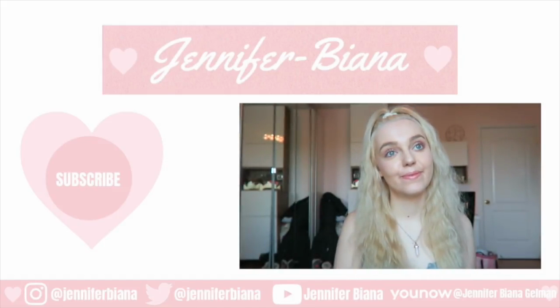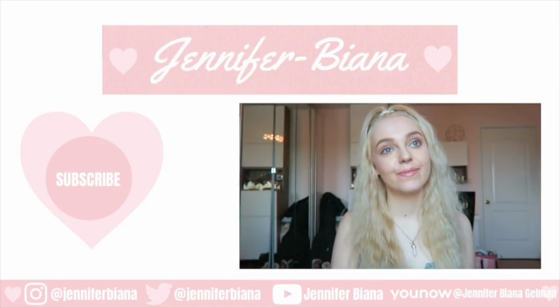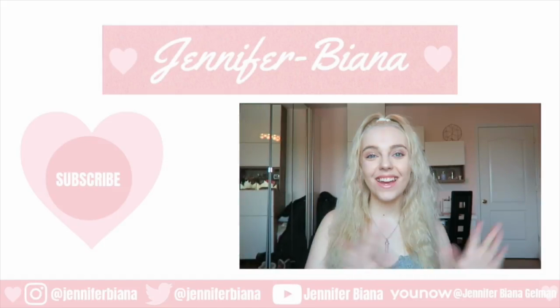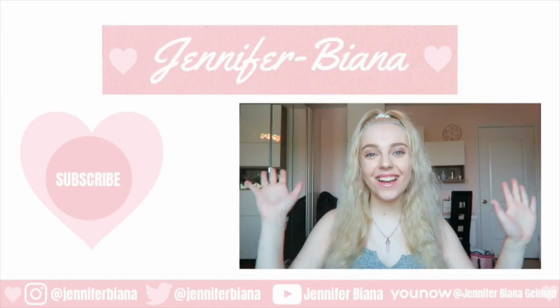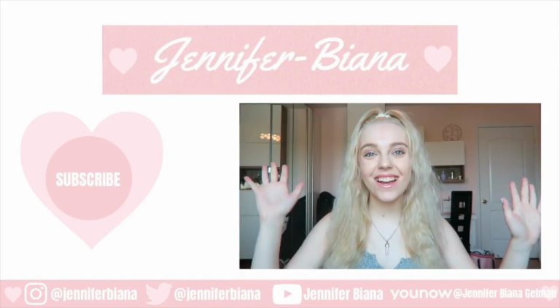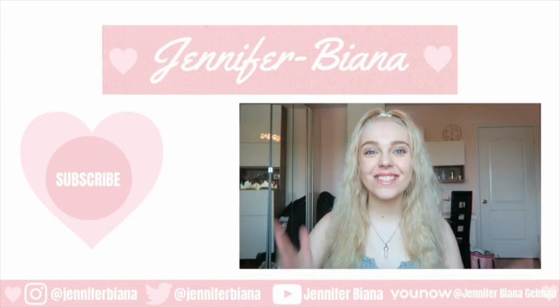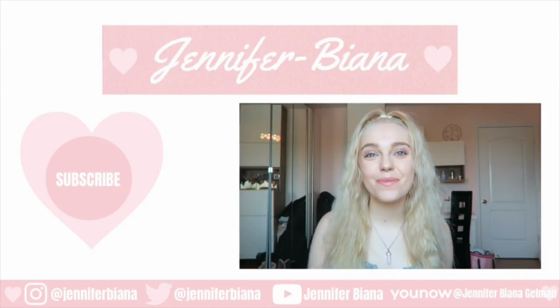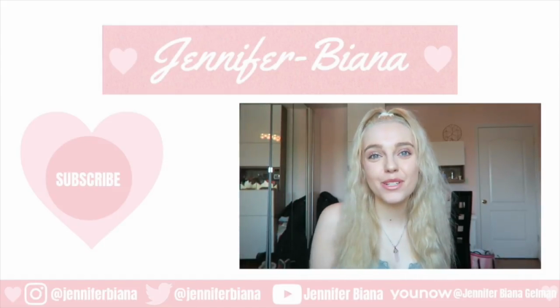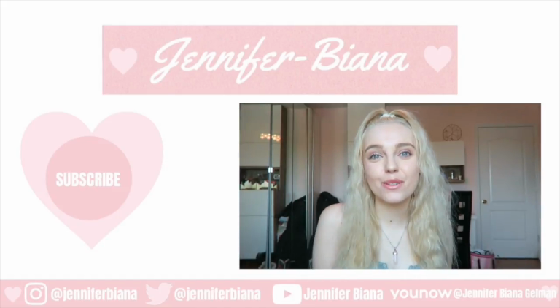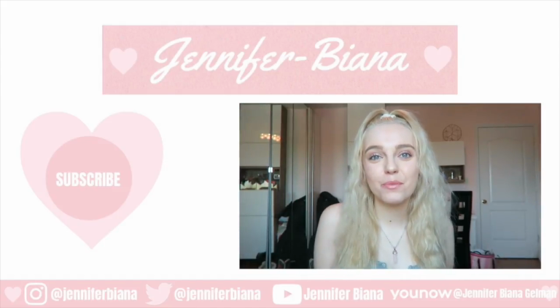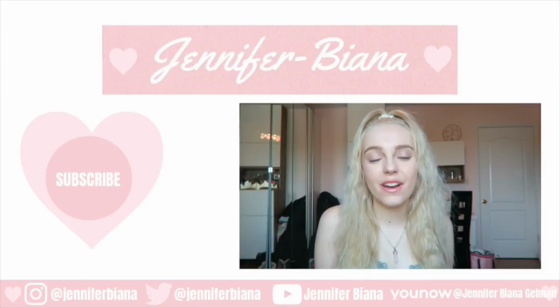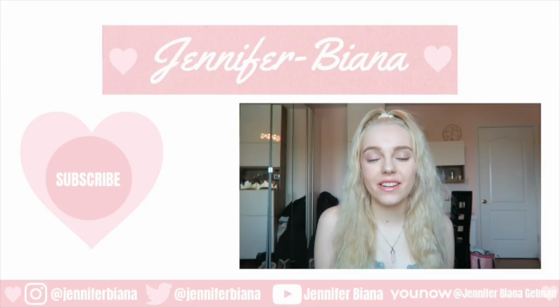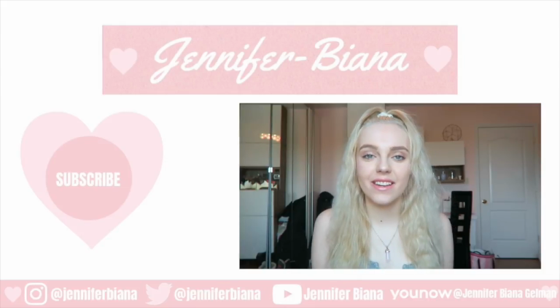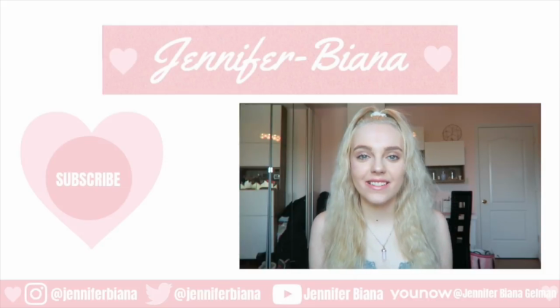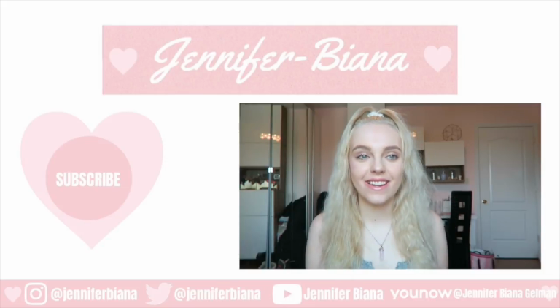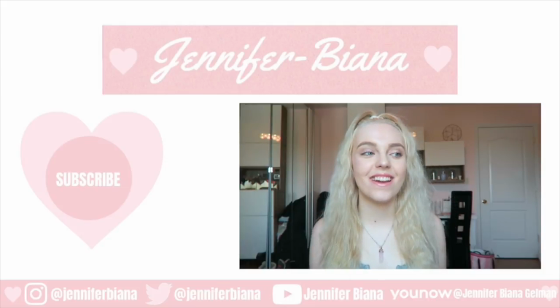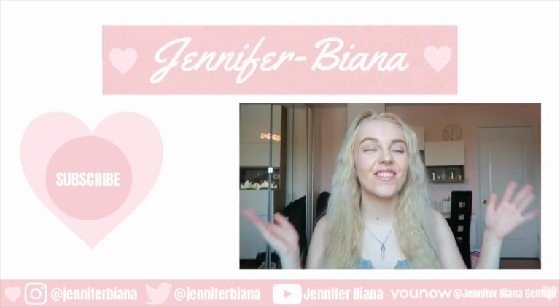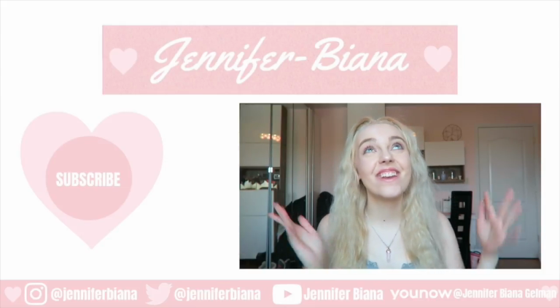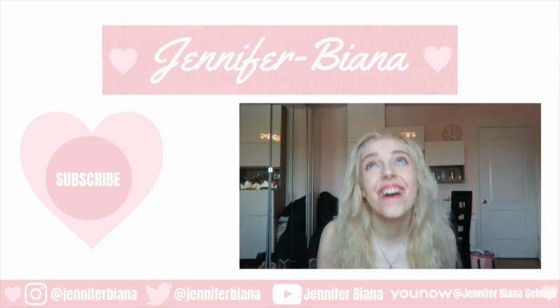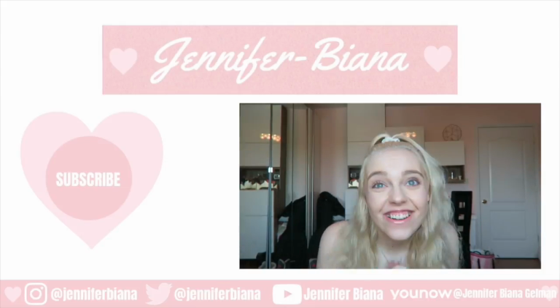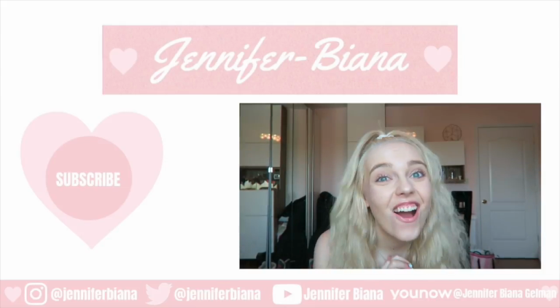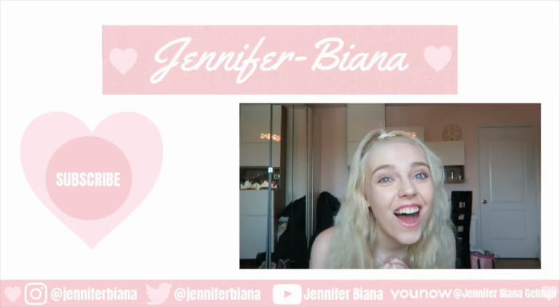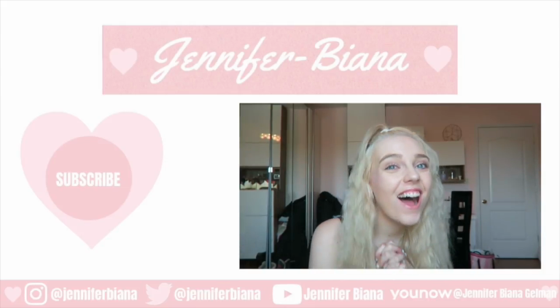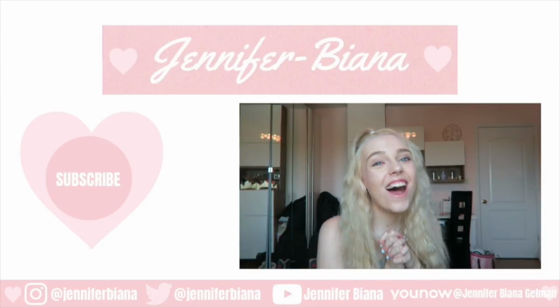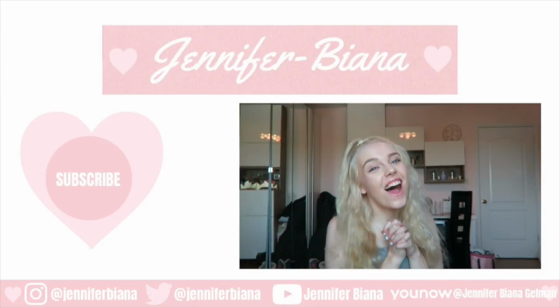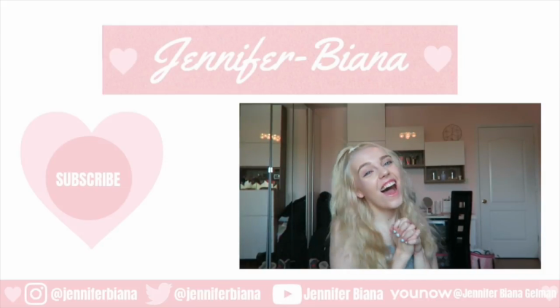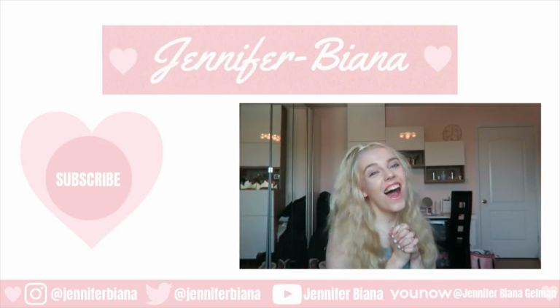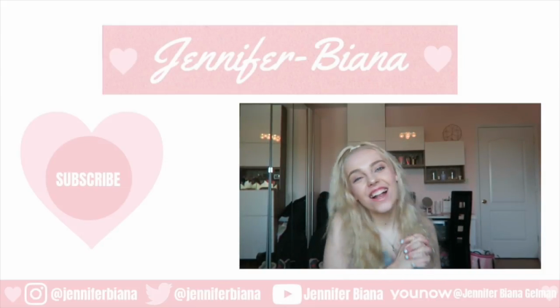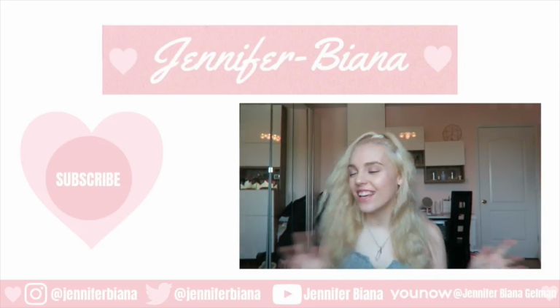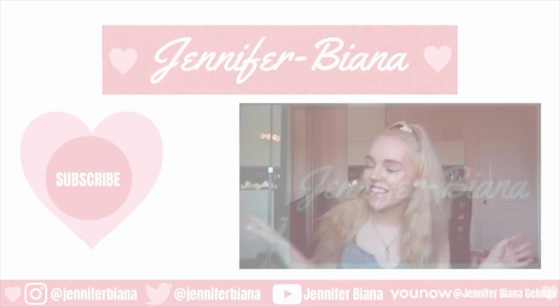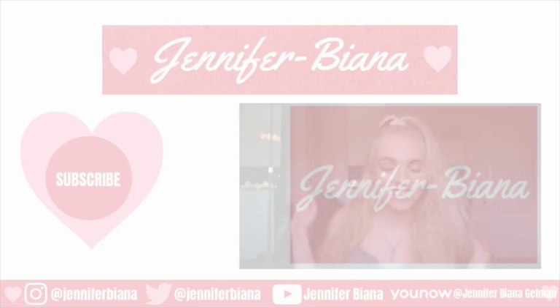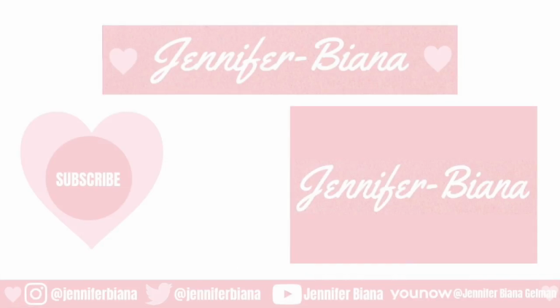Hey guys, it's me Jennifer Briana, and today I have another haul.